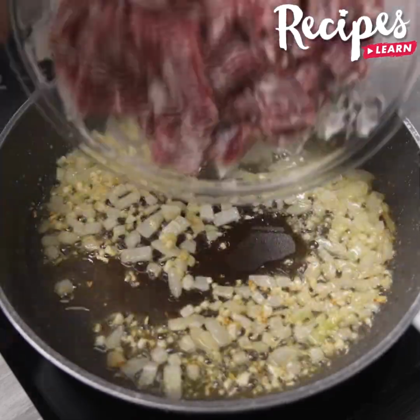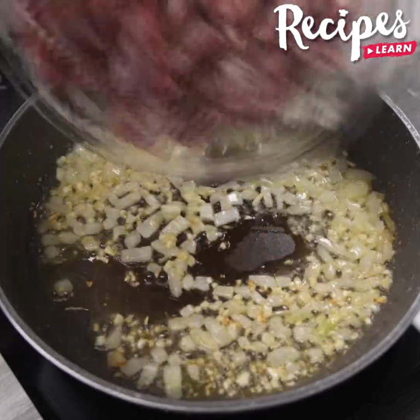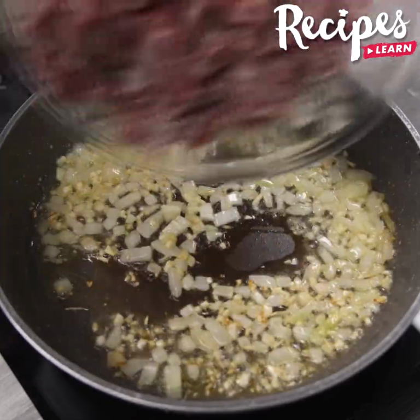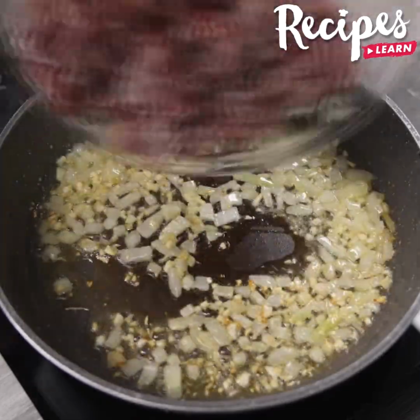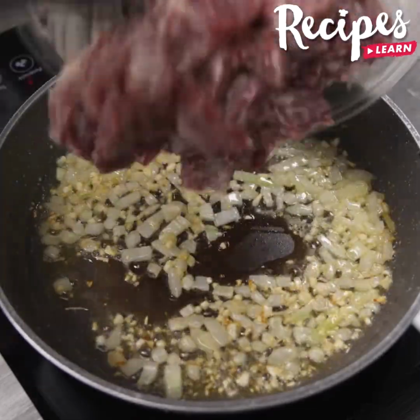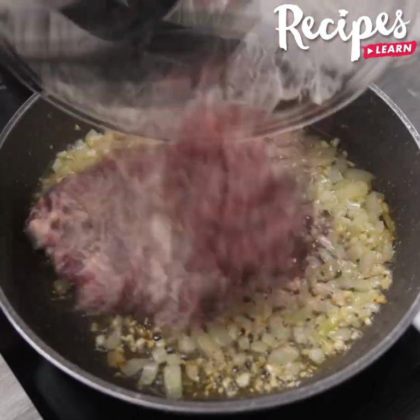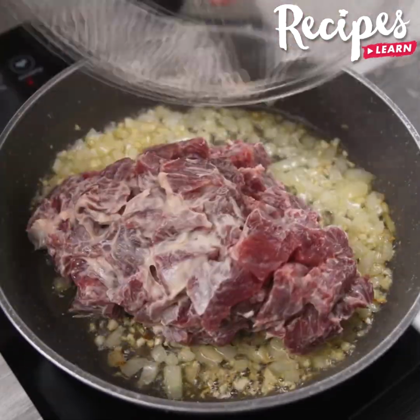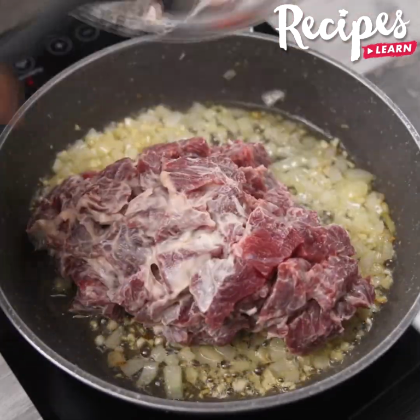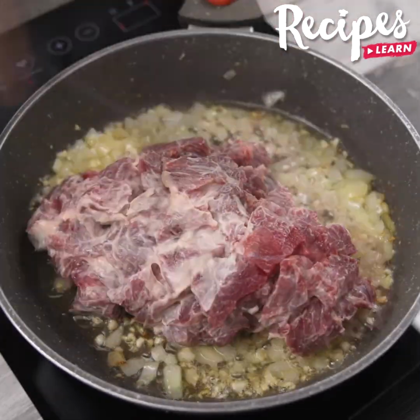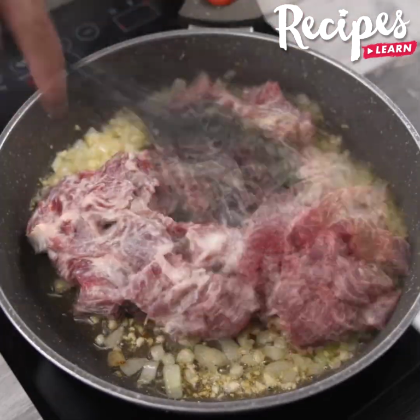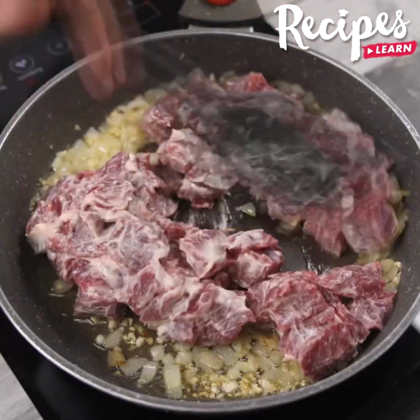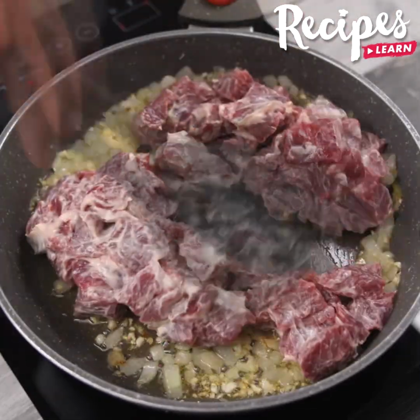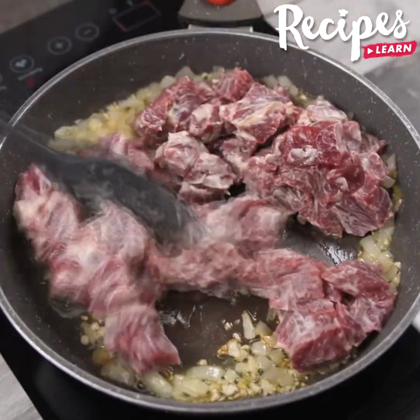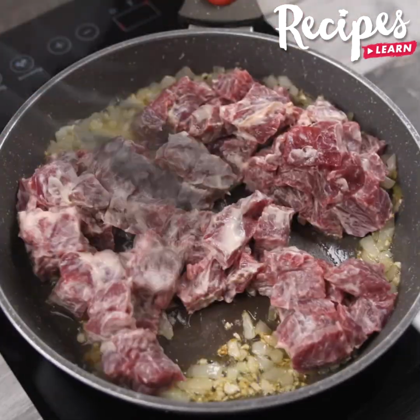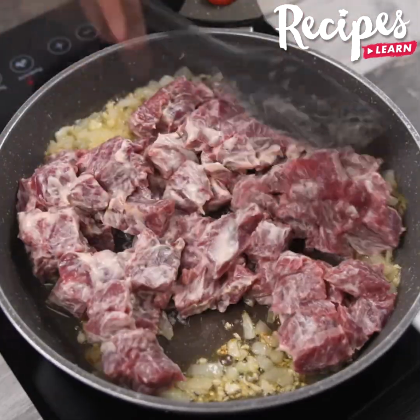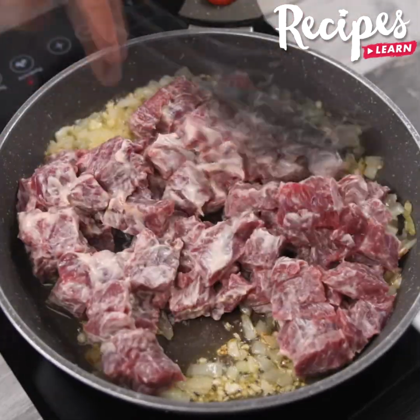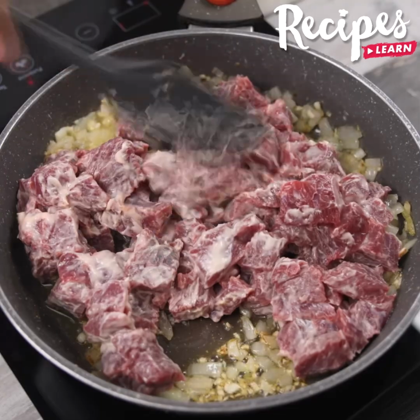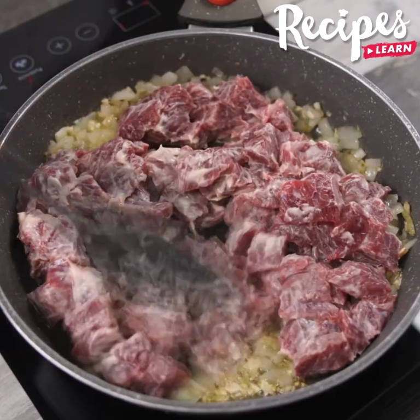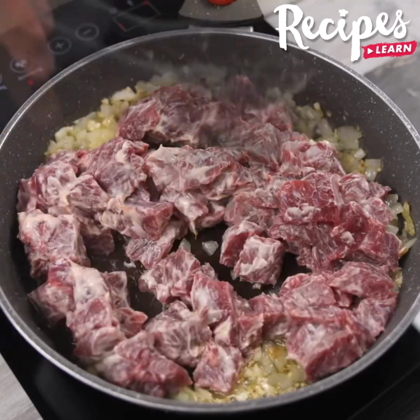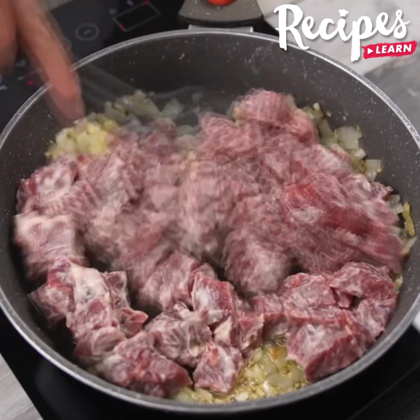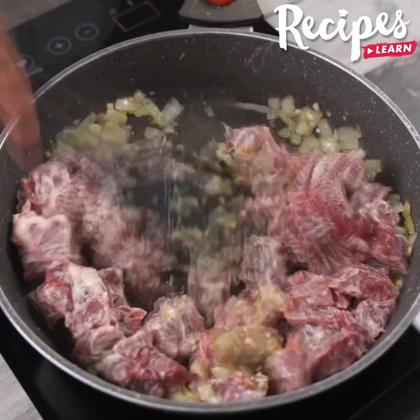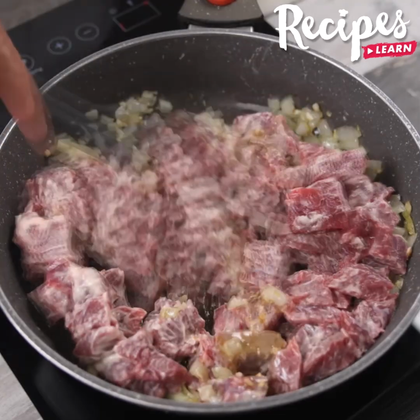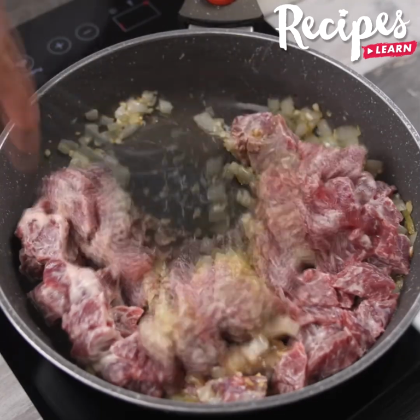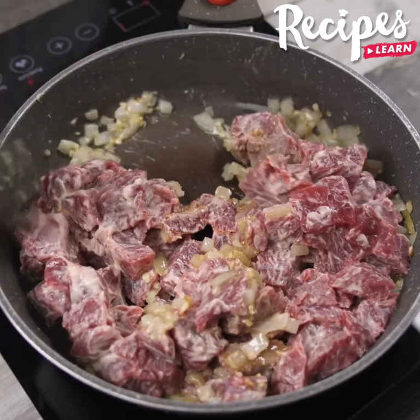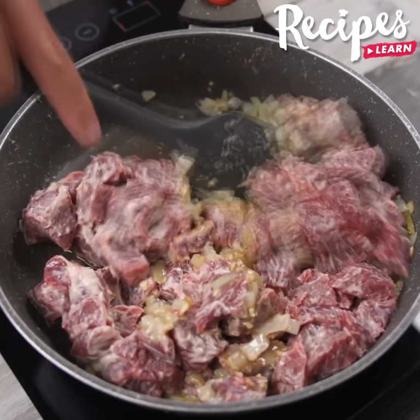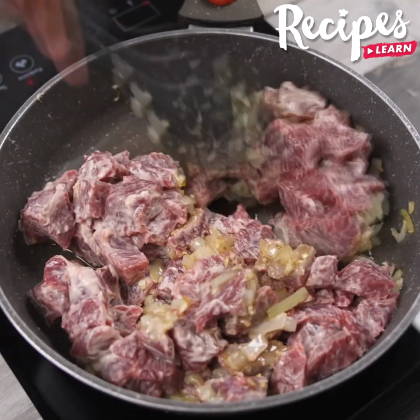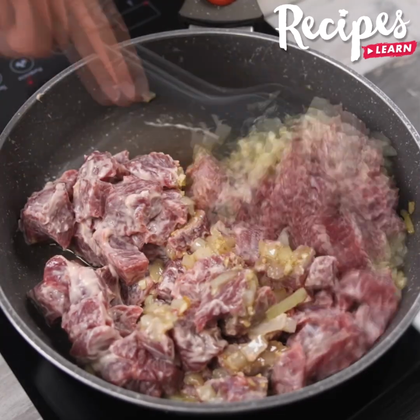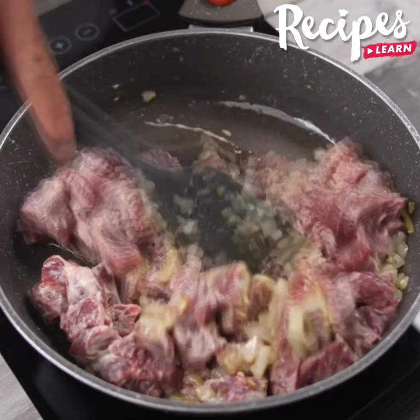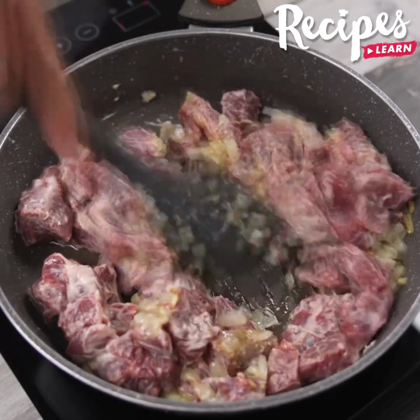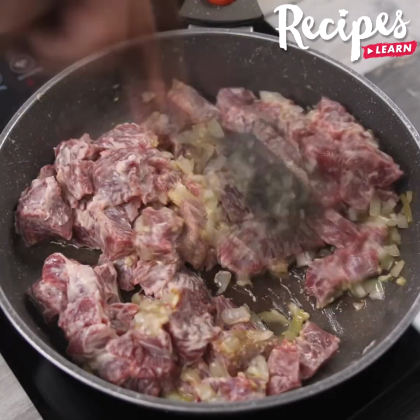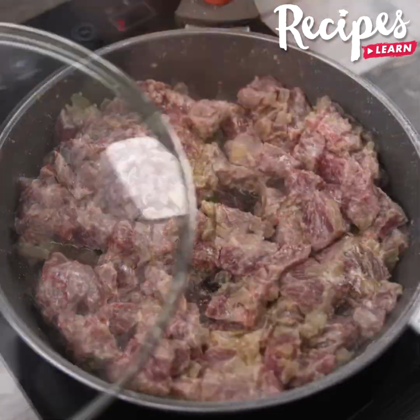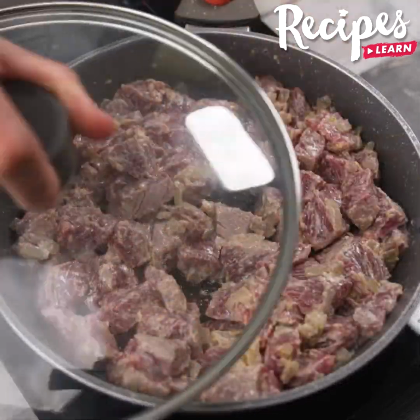Now add the meat, stir to combine, cover the pan, and let cook for 5 minutes.